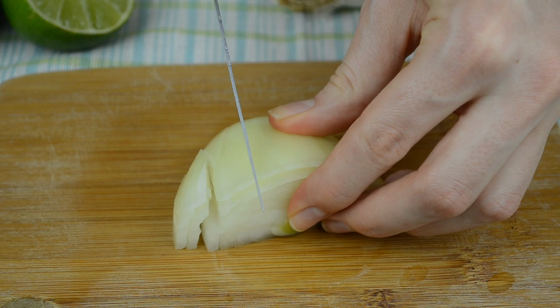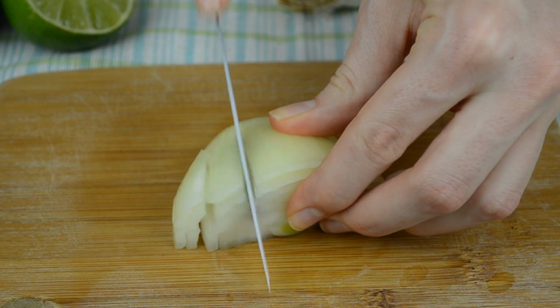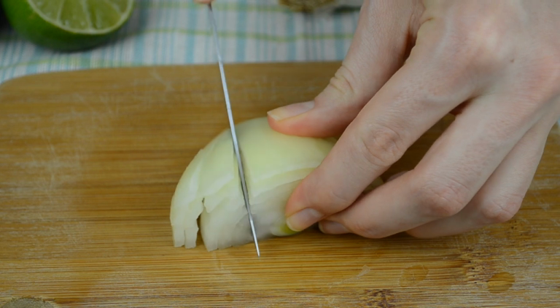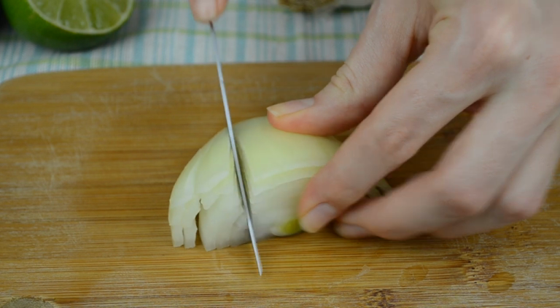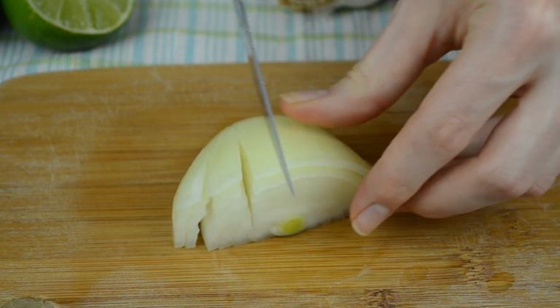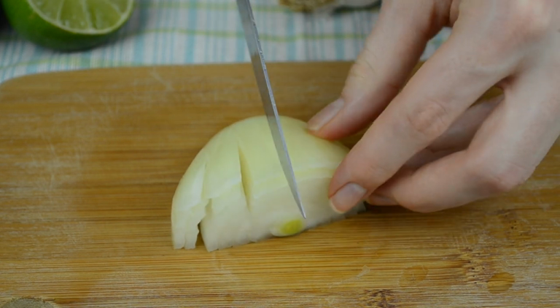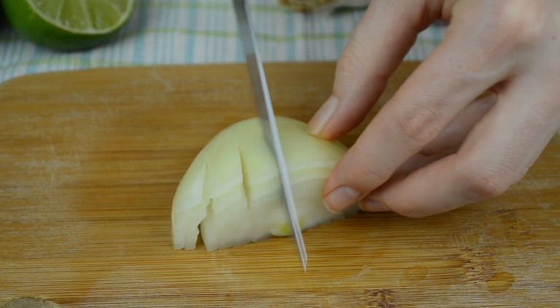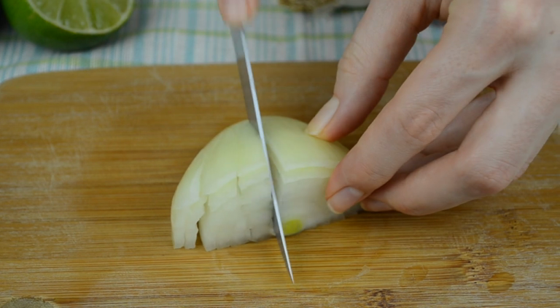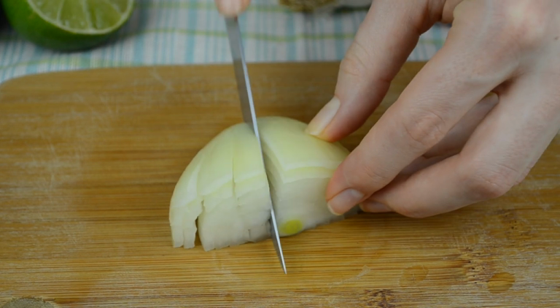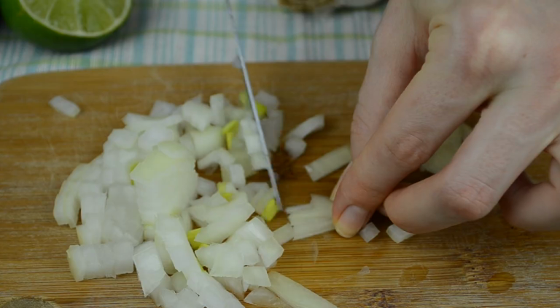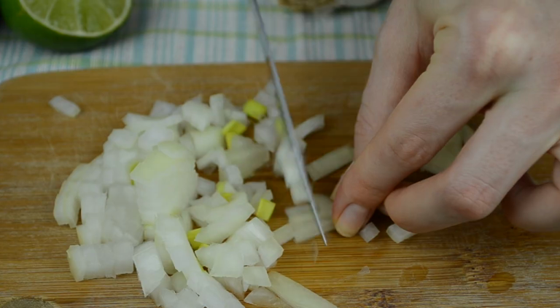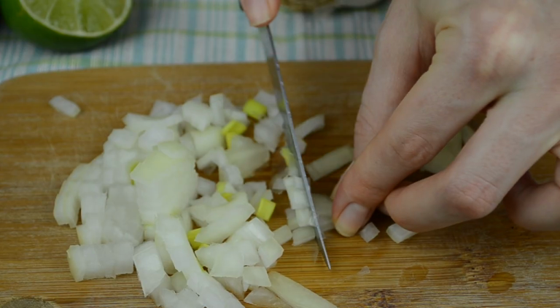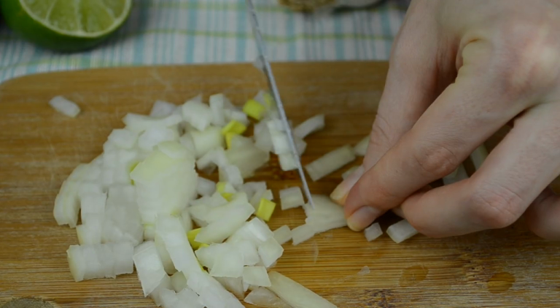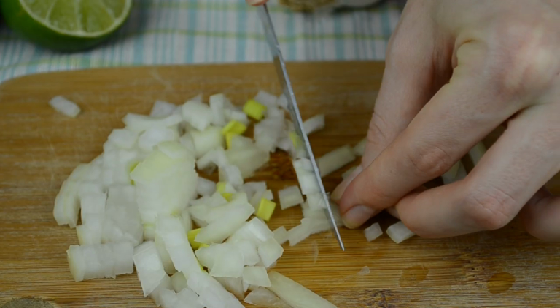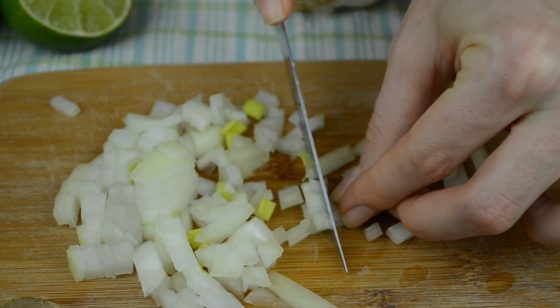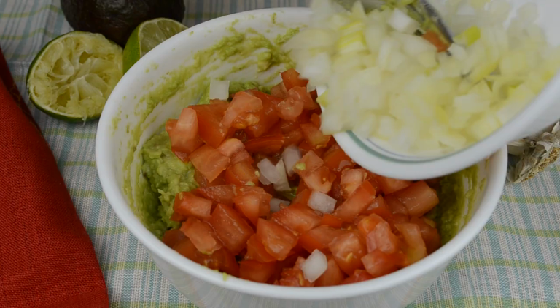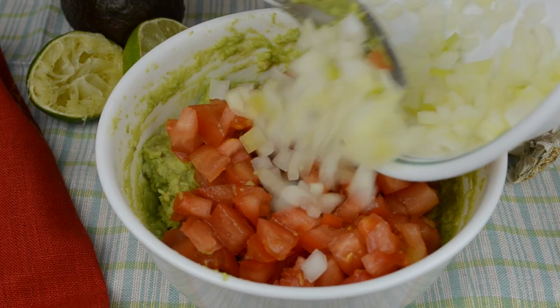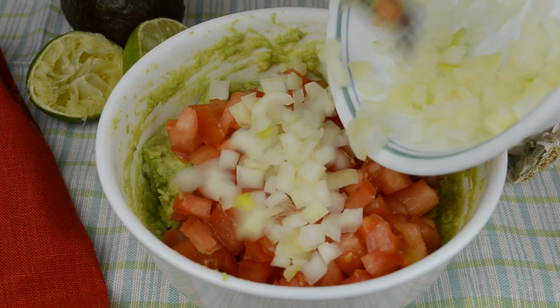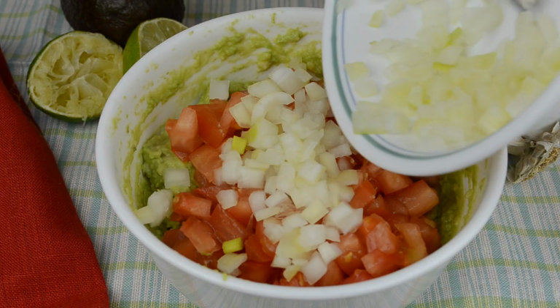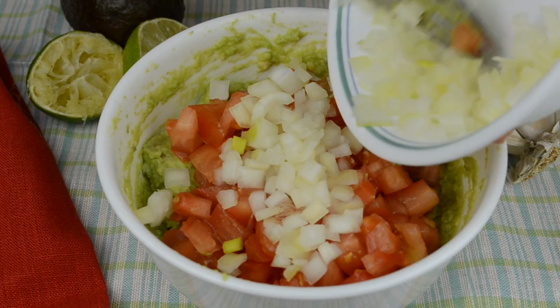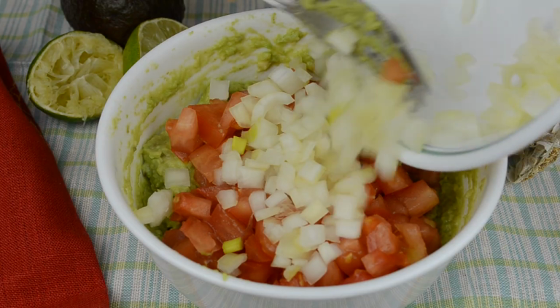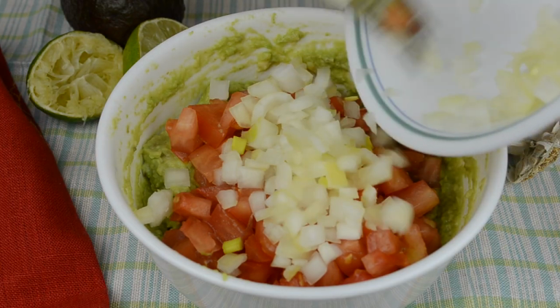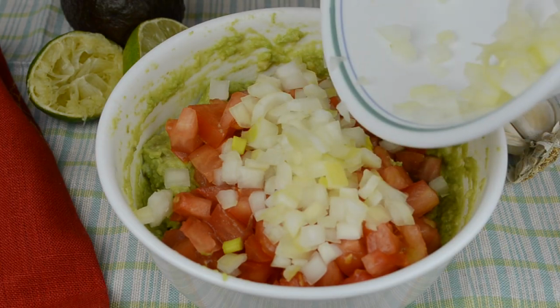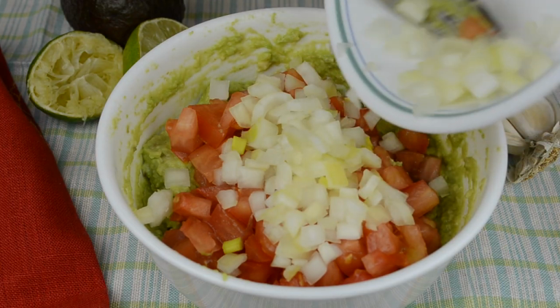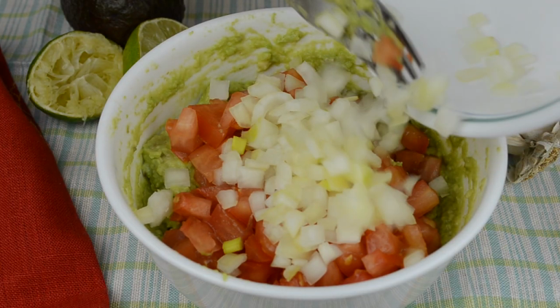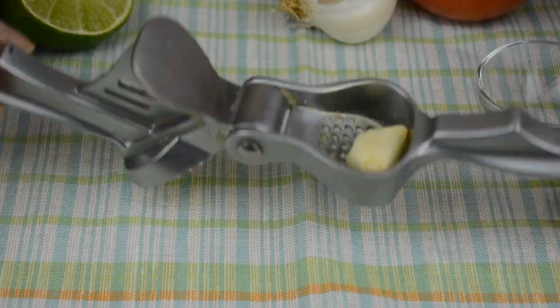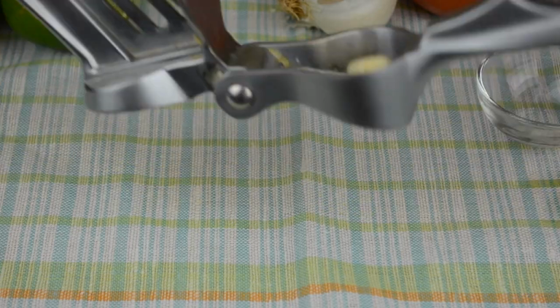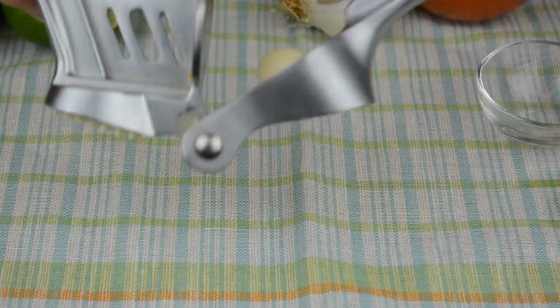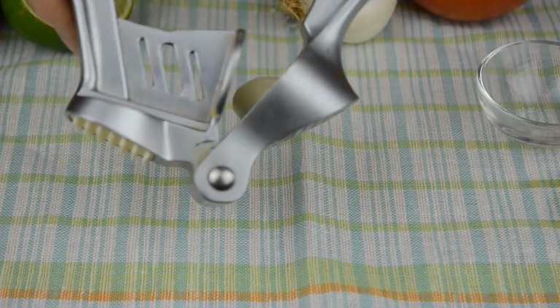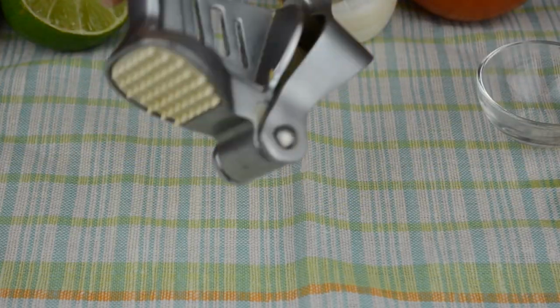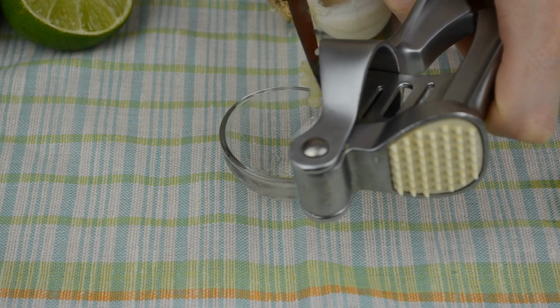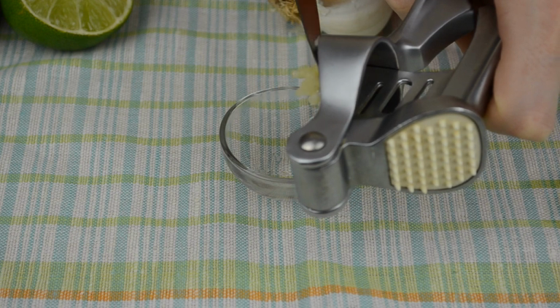Do the same to the onion, then mince the garlic.